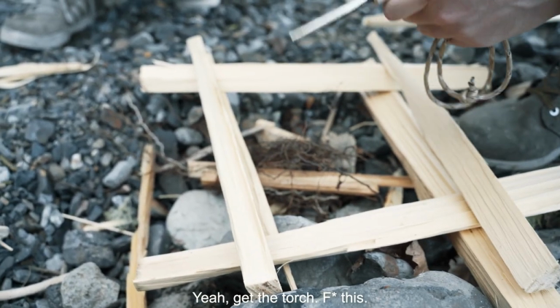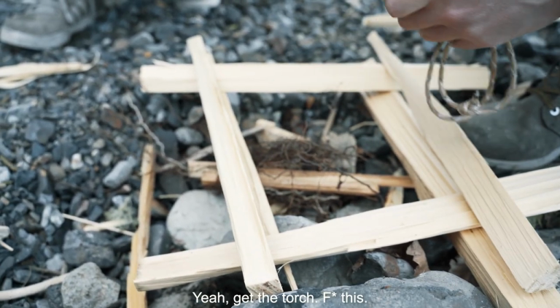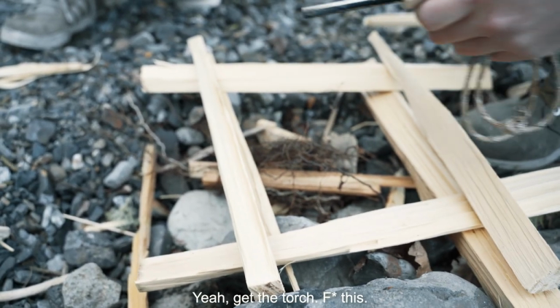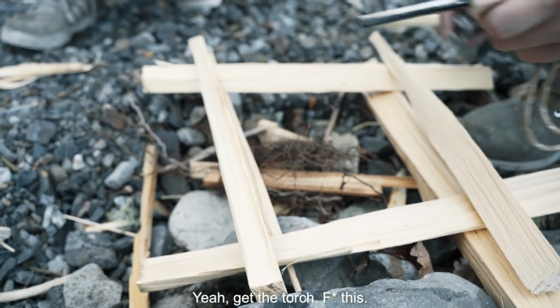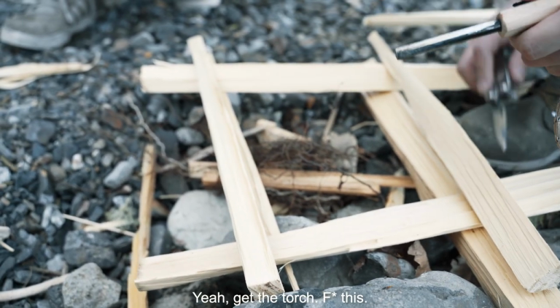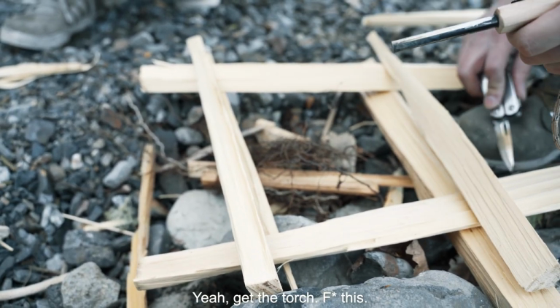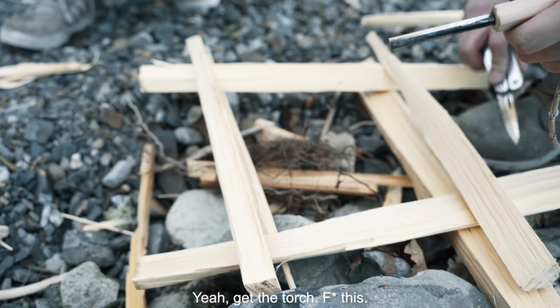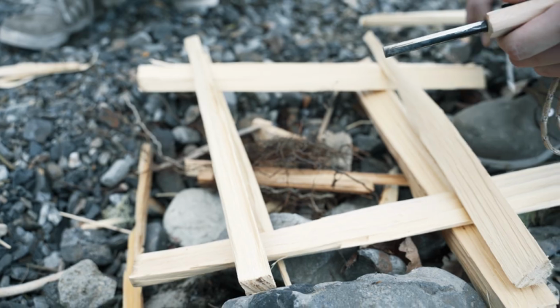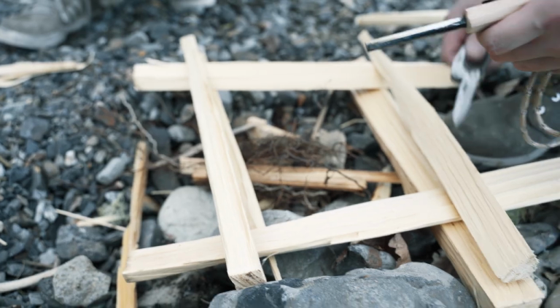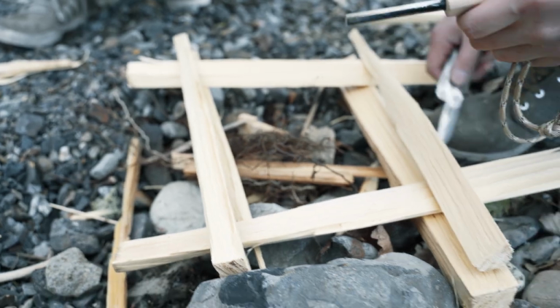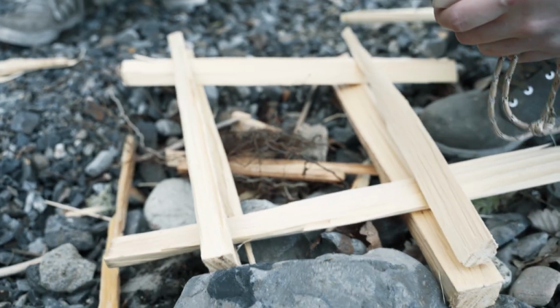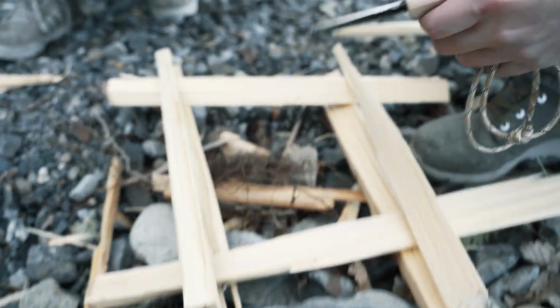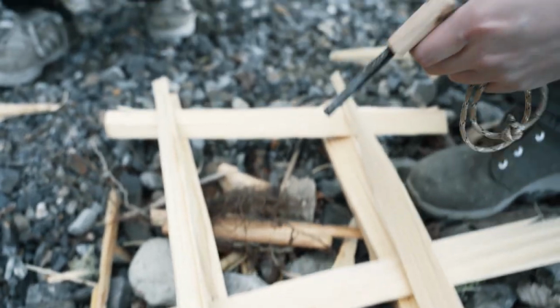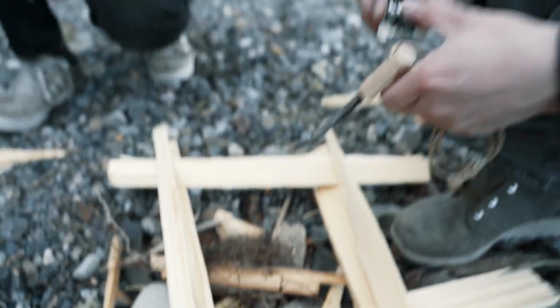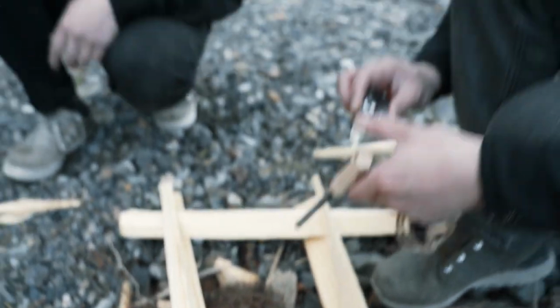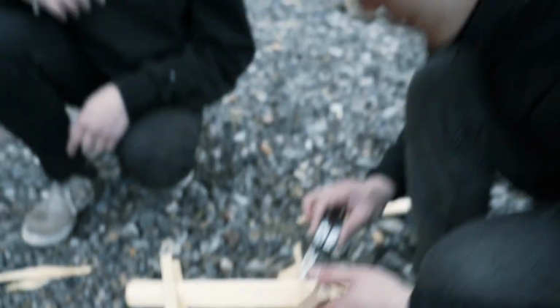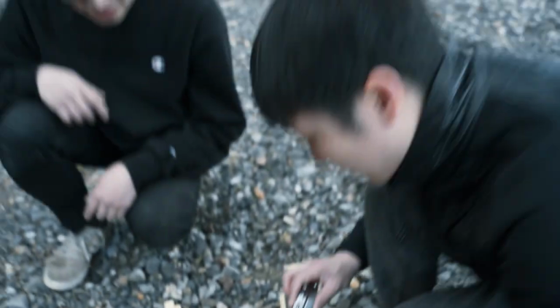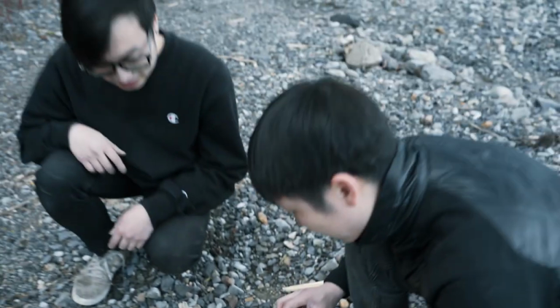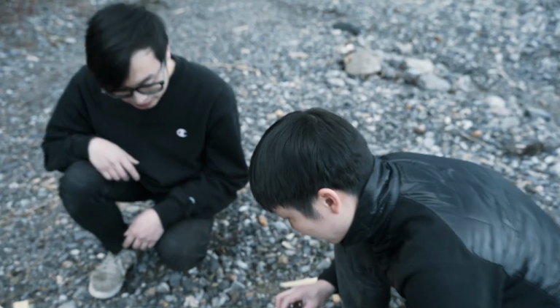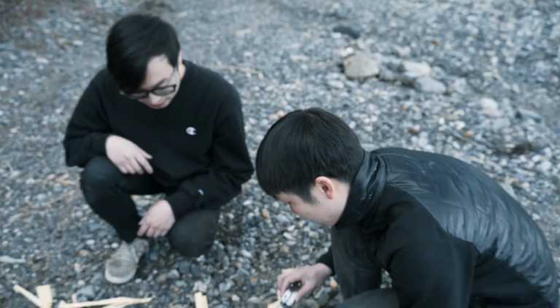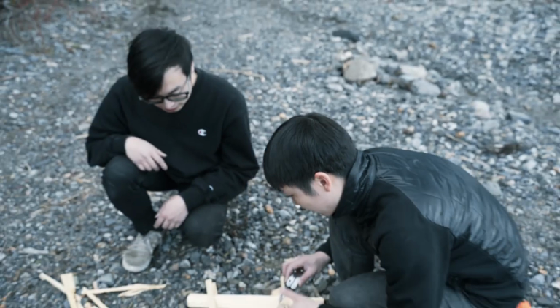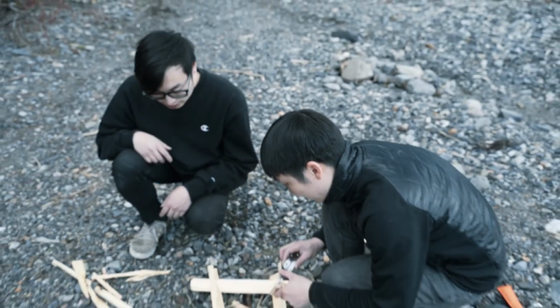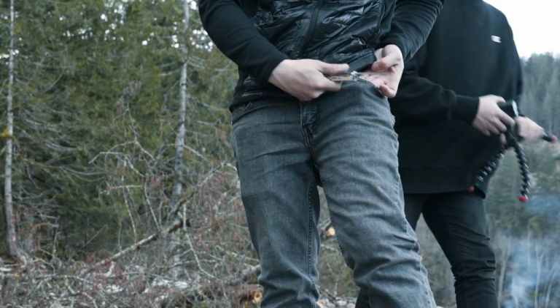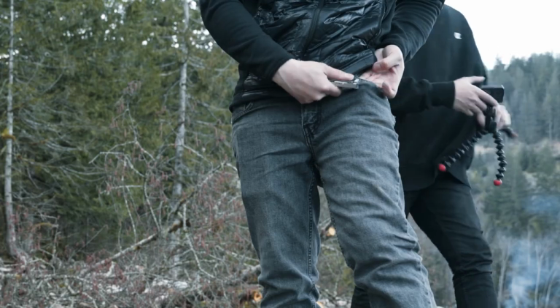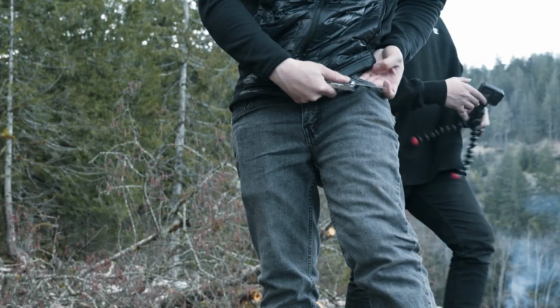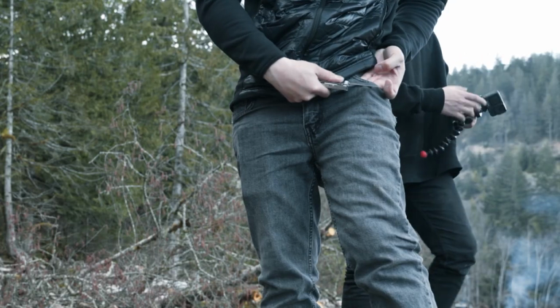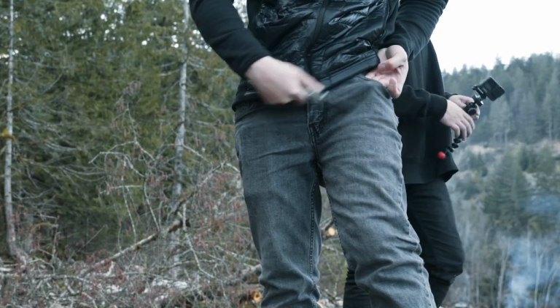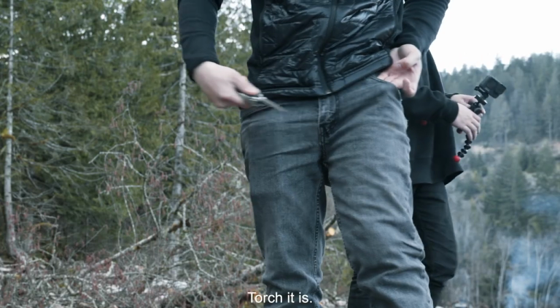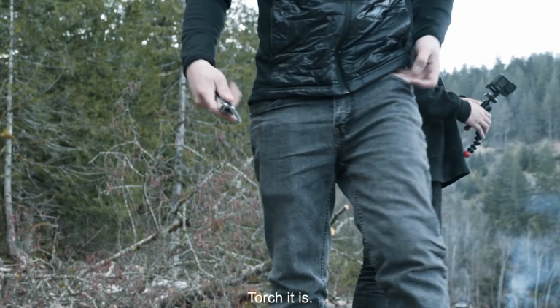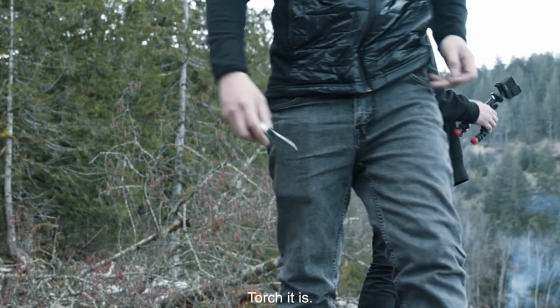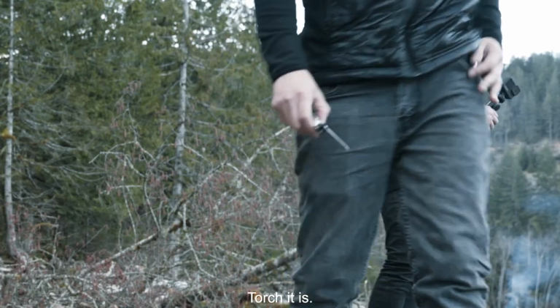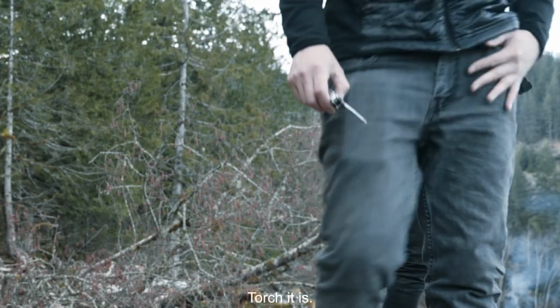You got the torch. Forget this — I'm getting a torch. It's messing up my knife. Torch it is.